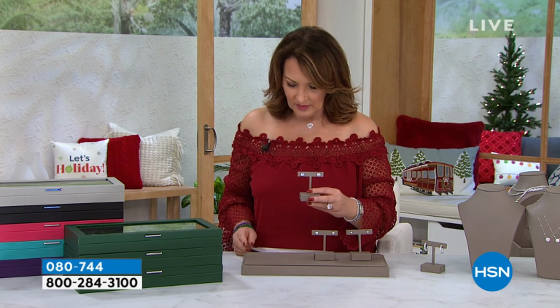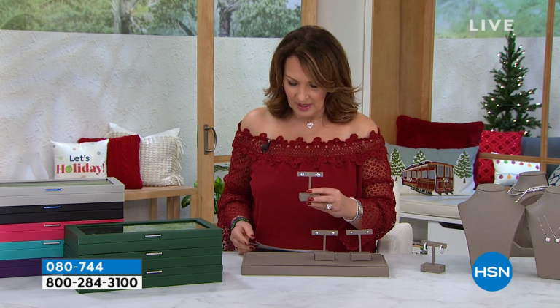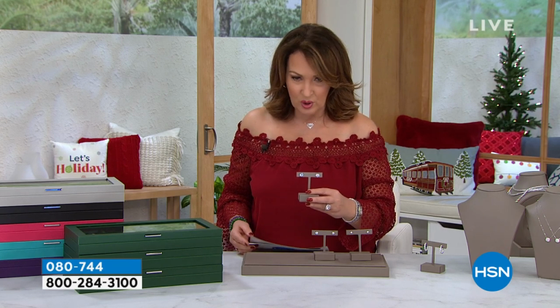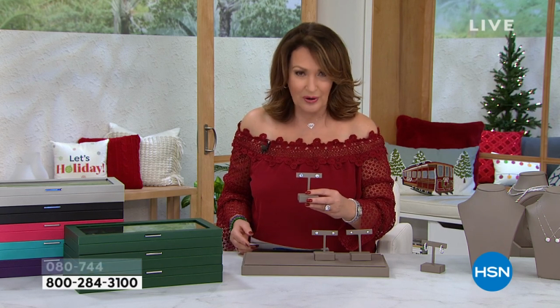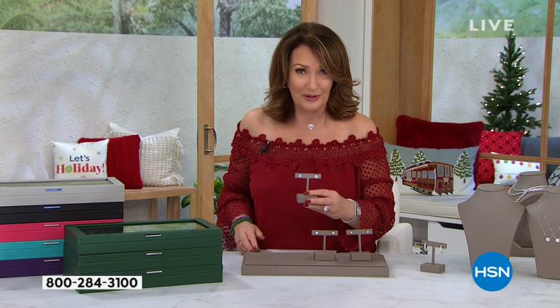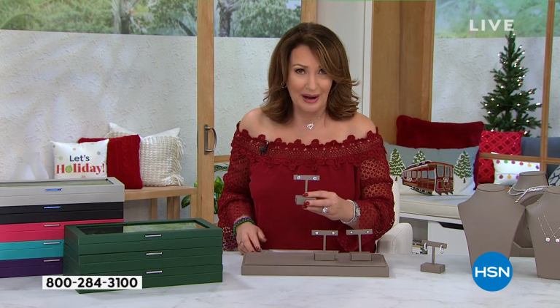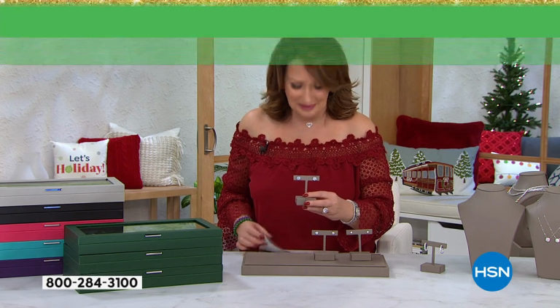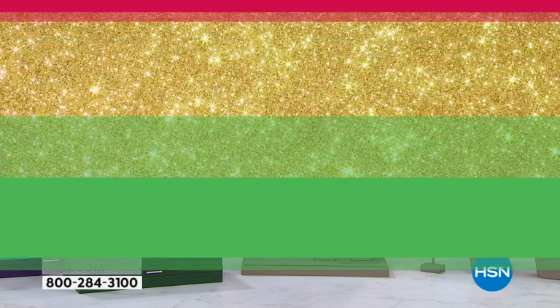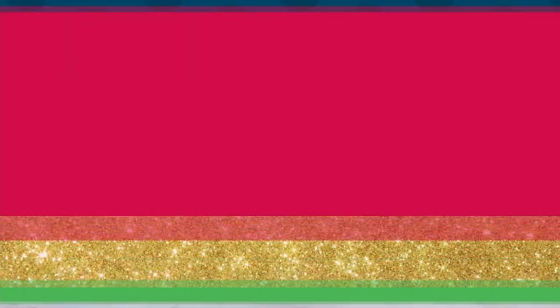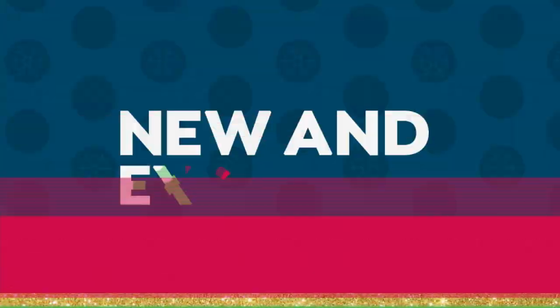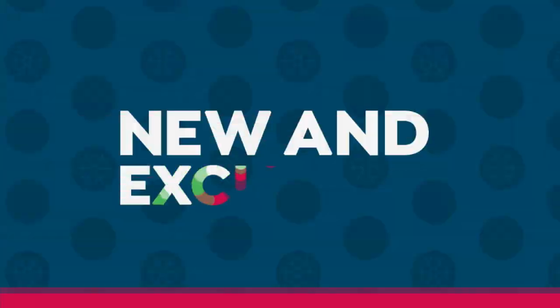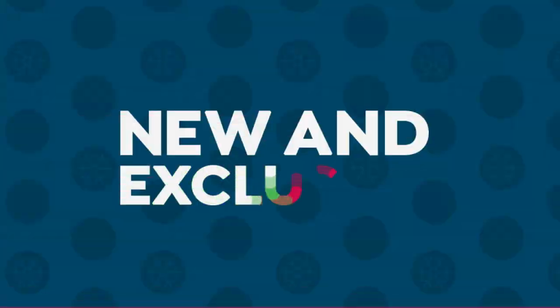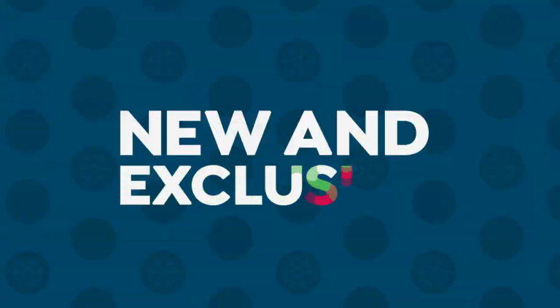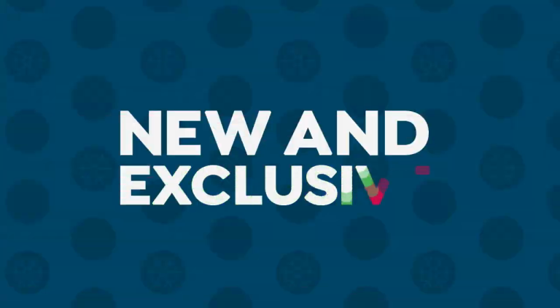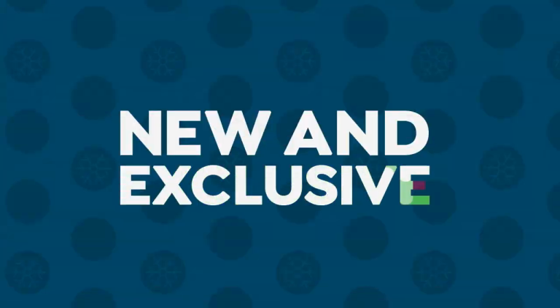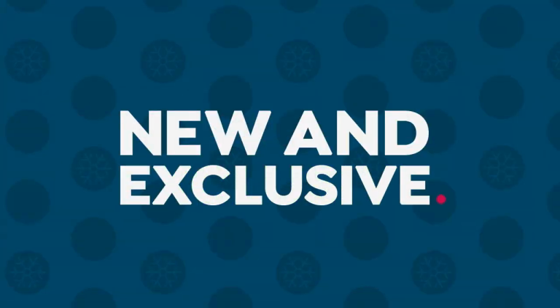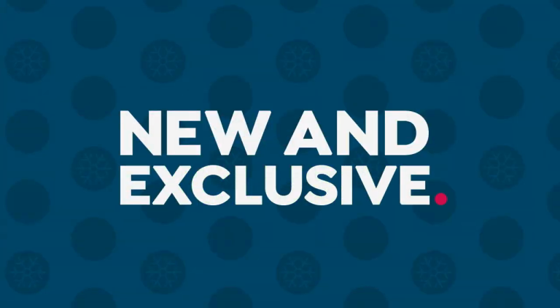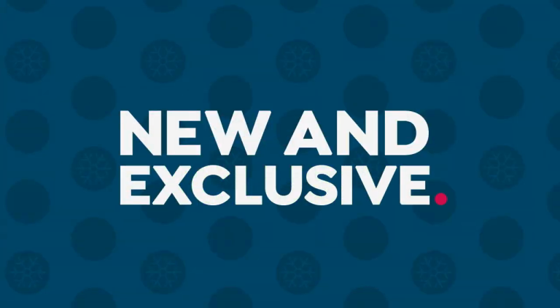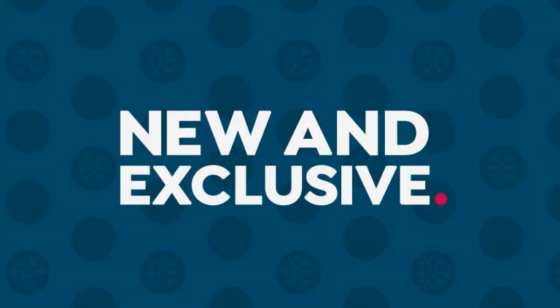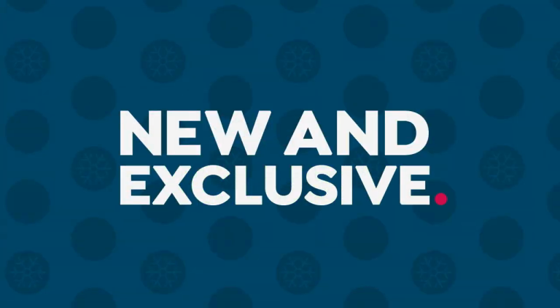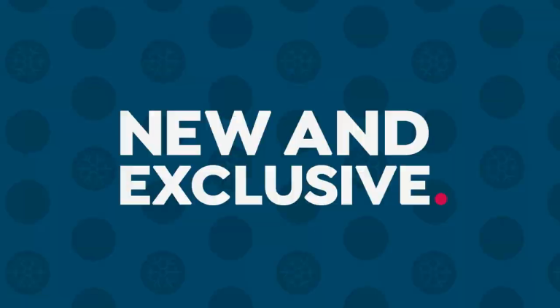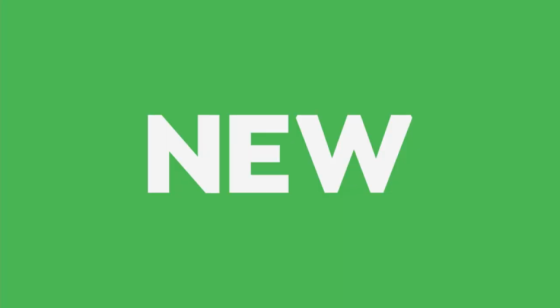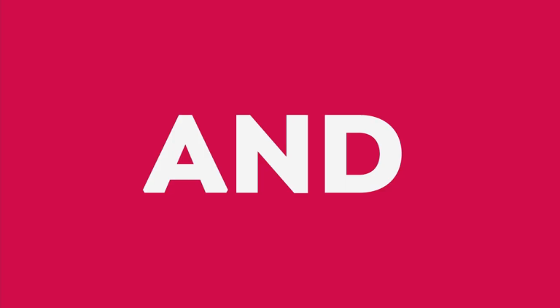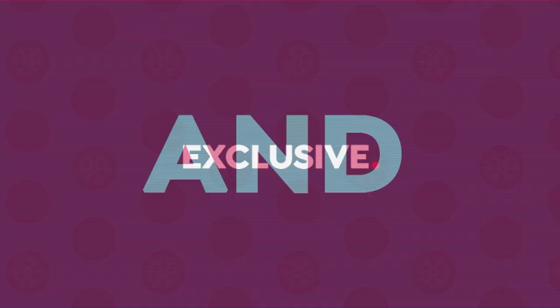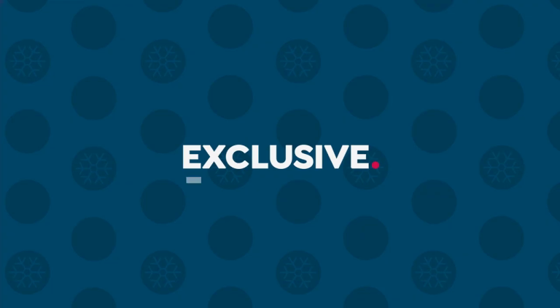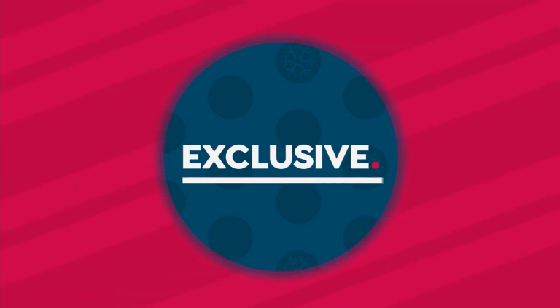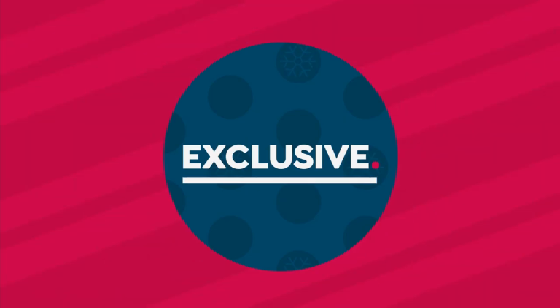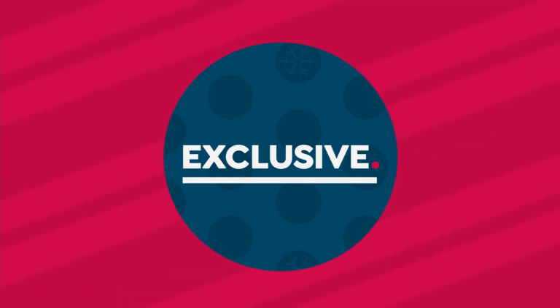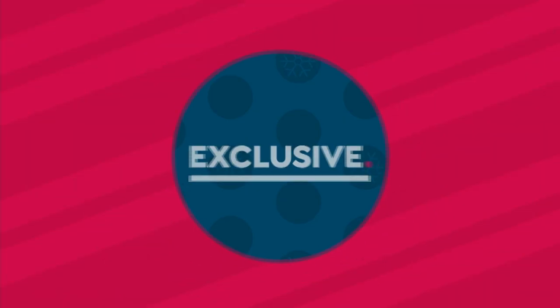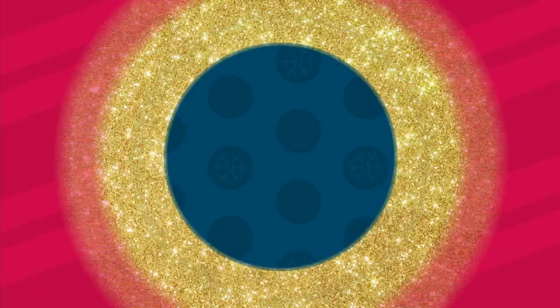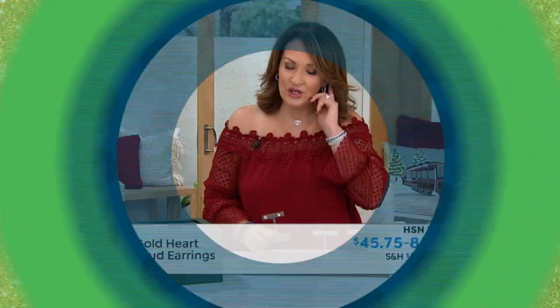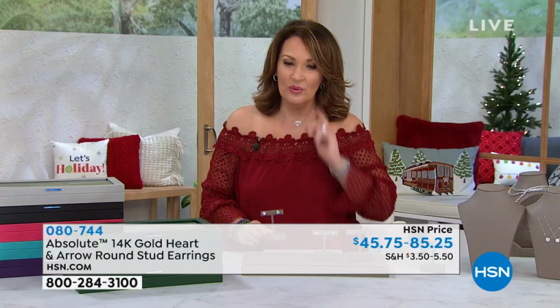It might be over $100. No, it's not. Okay, here we go. Here it comes. Brand new.